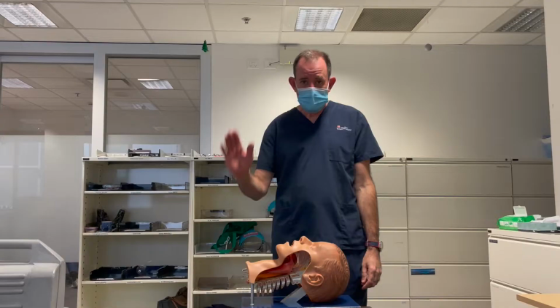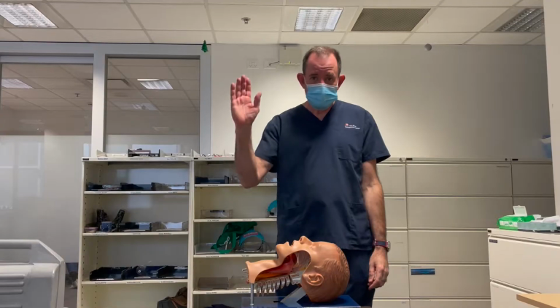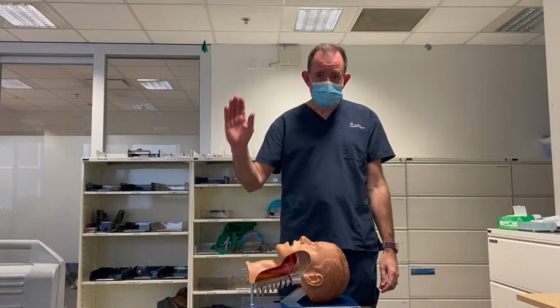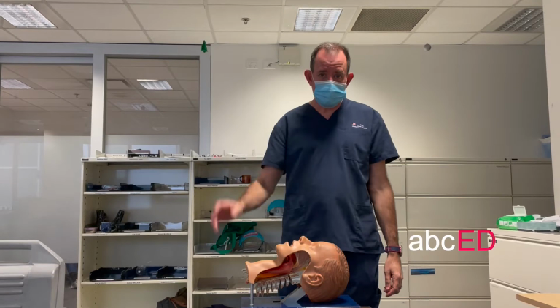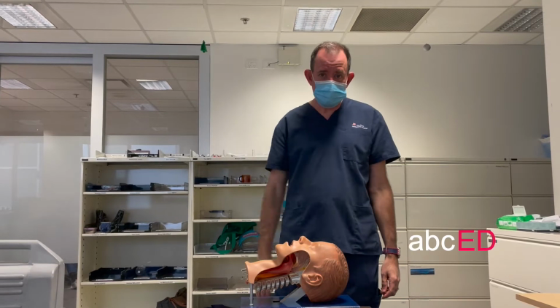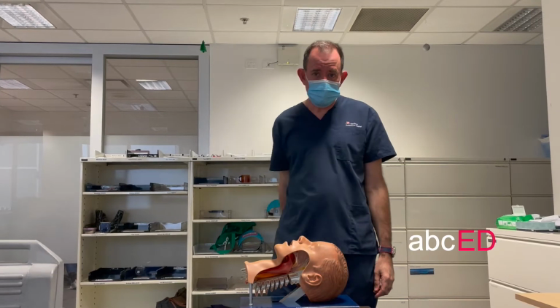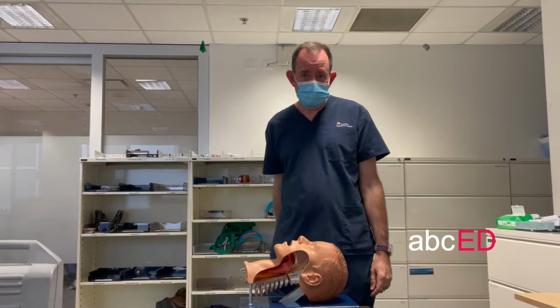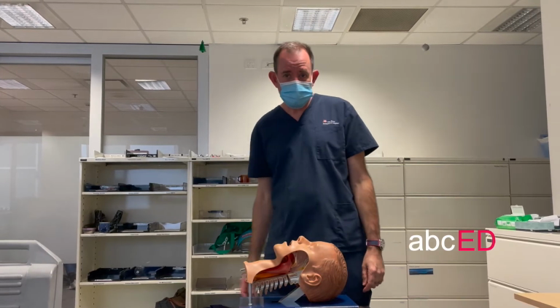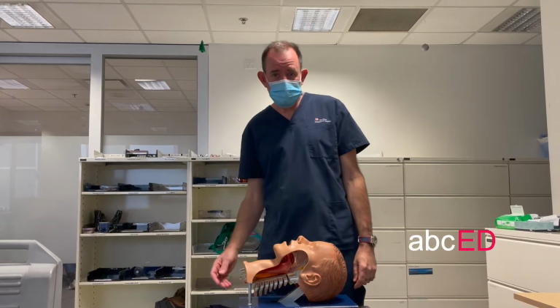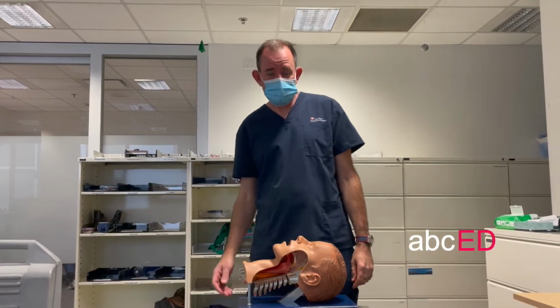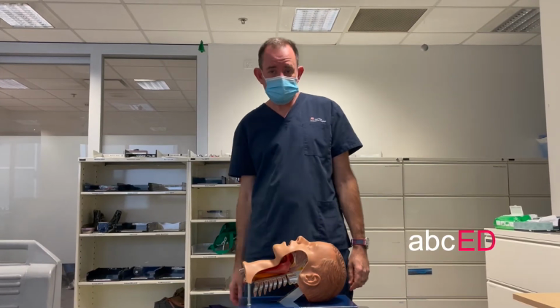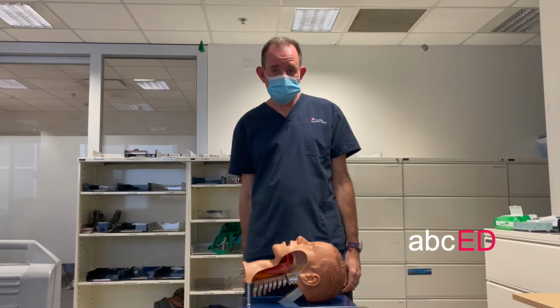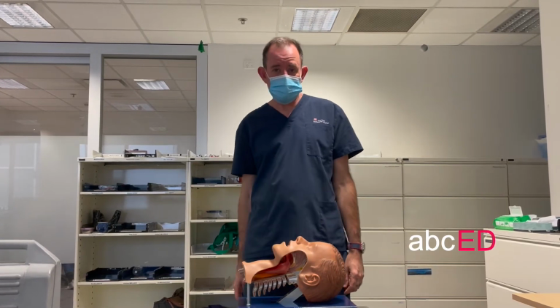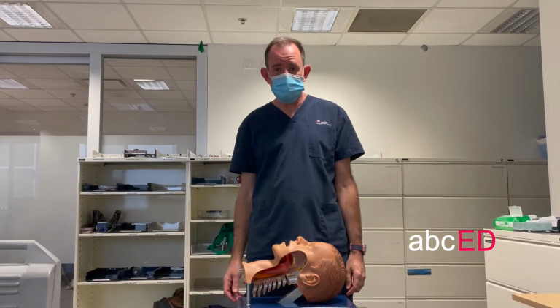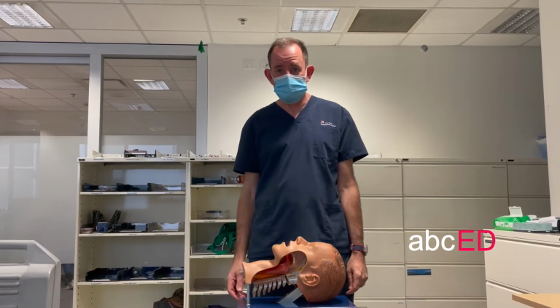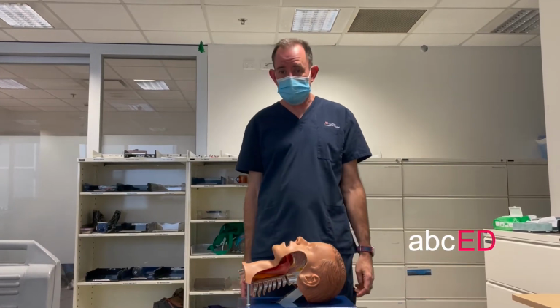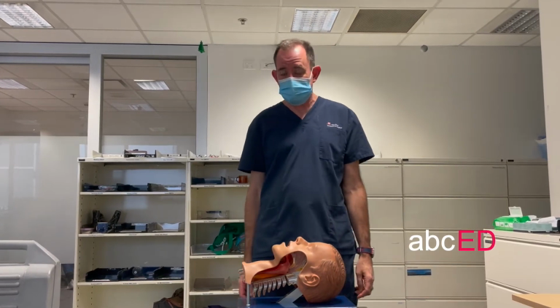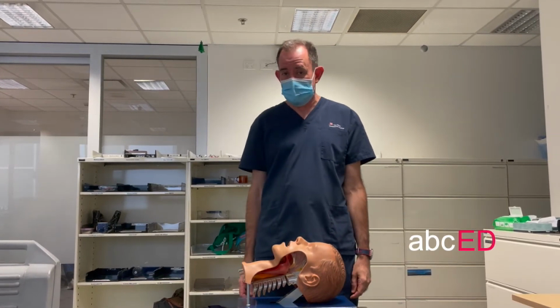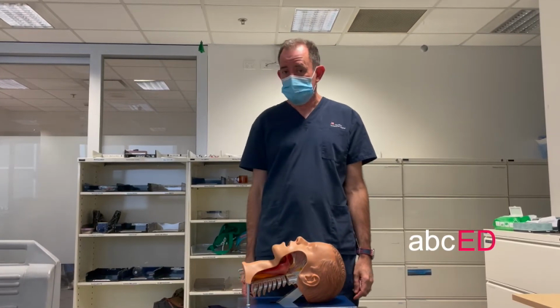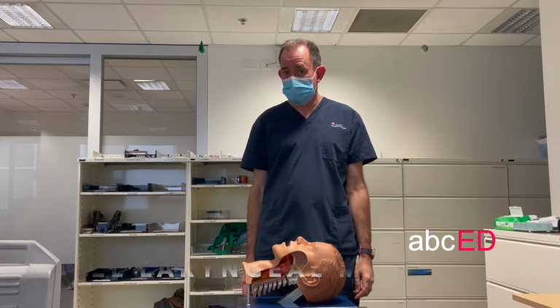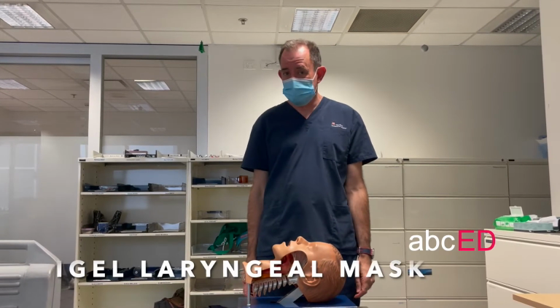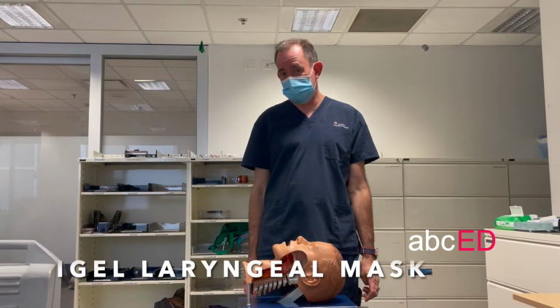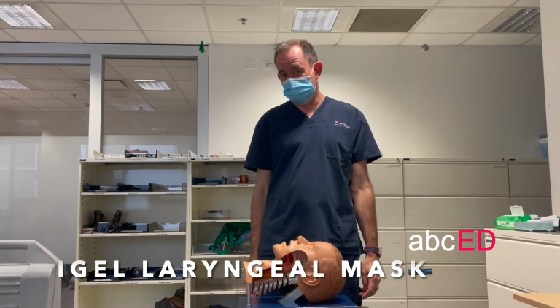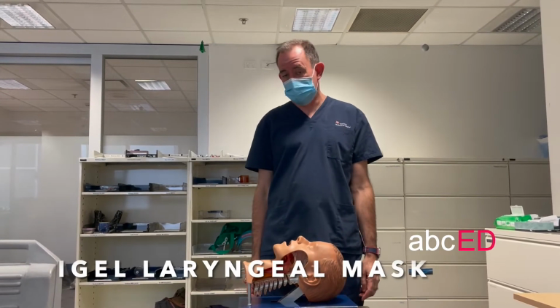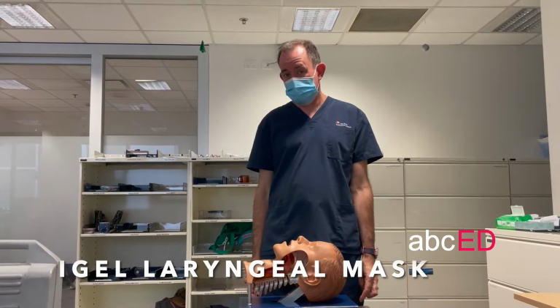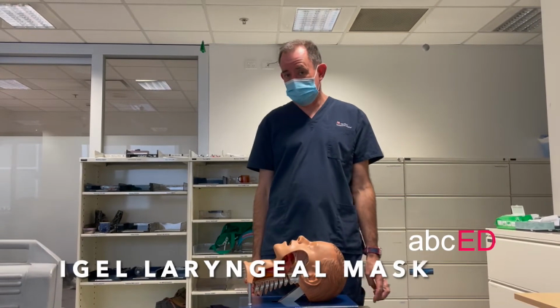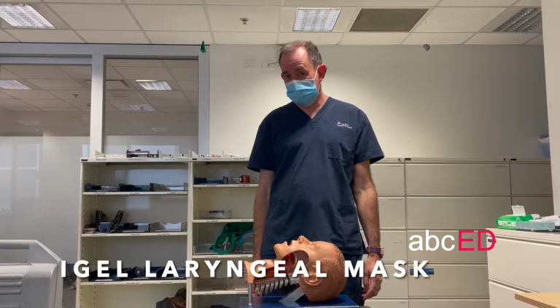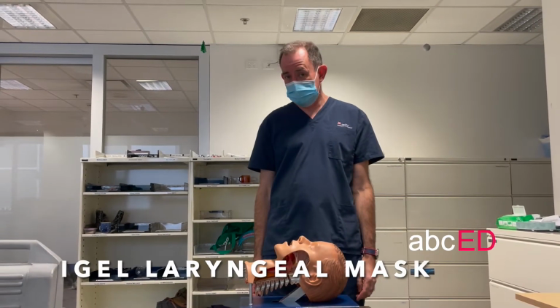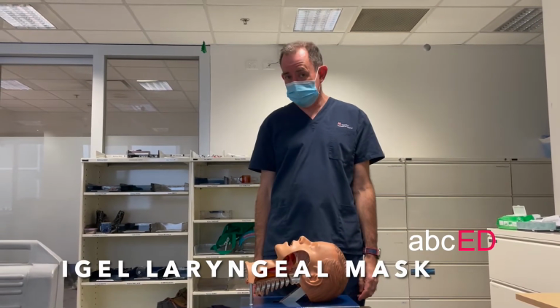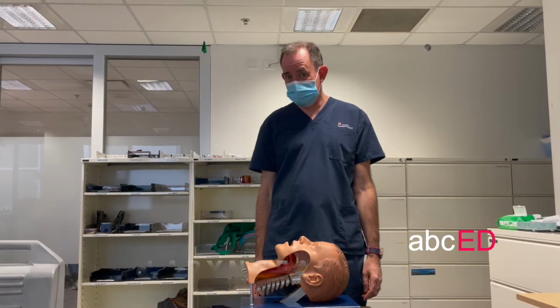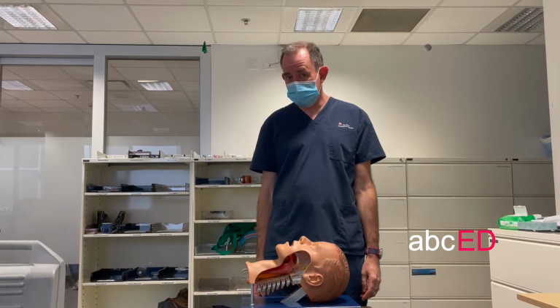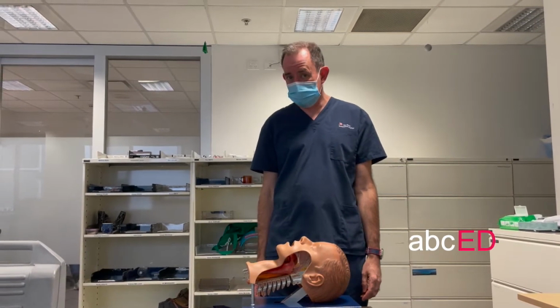Hi, it's Jonathan. Welcome to ABCD. We're going to talk about iGel LMA insertion.